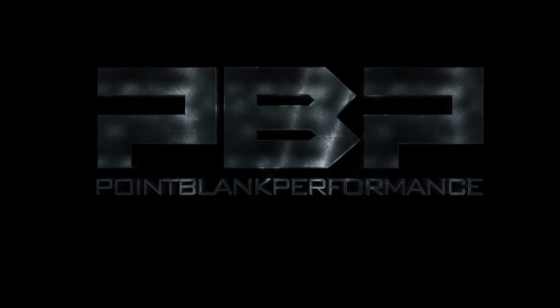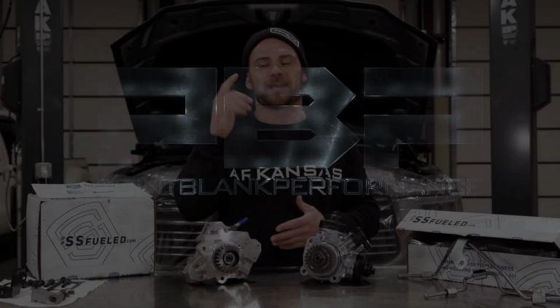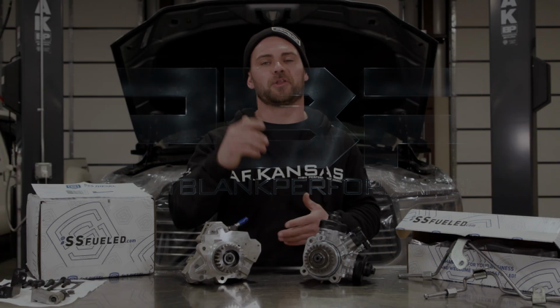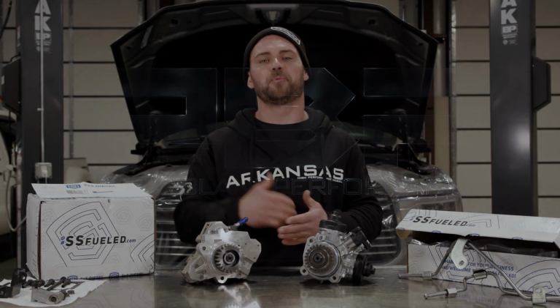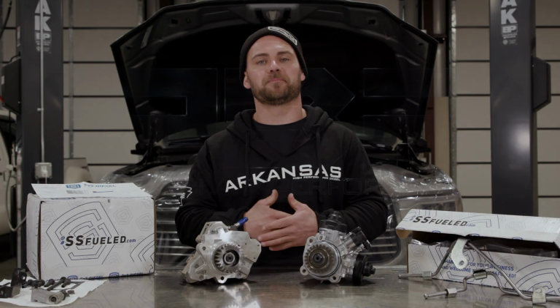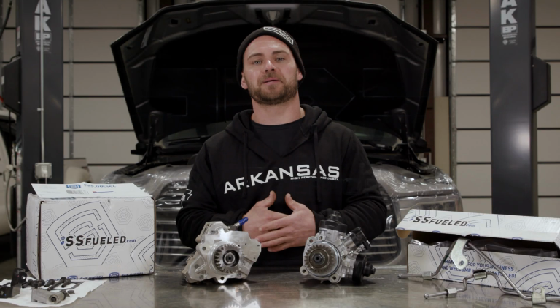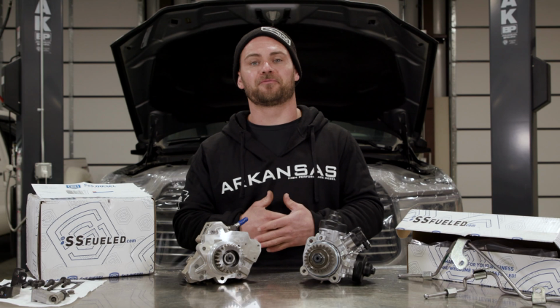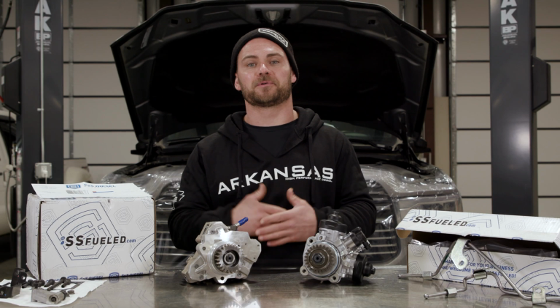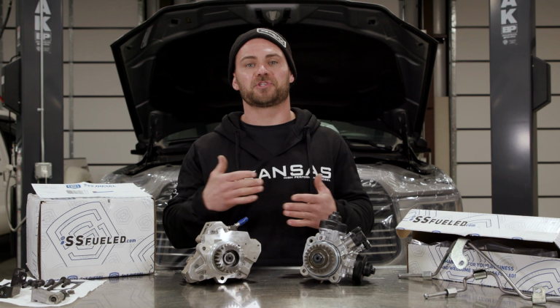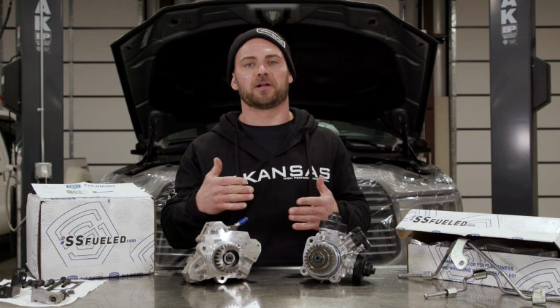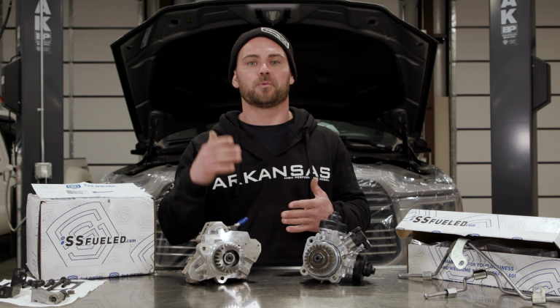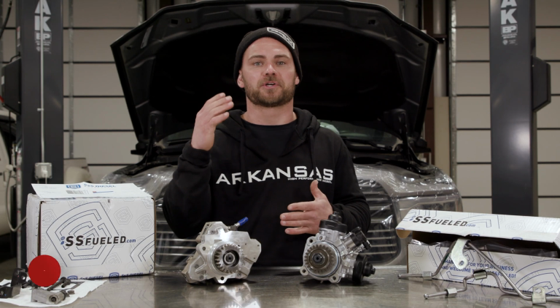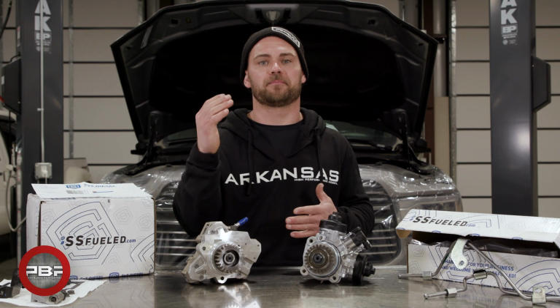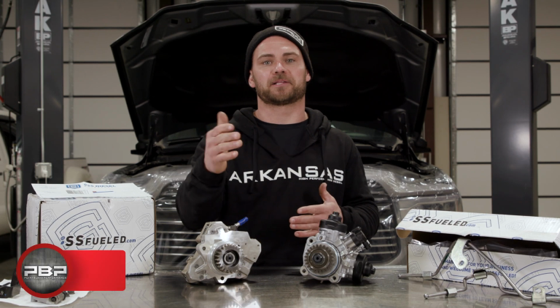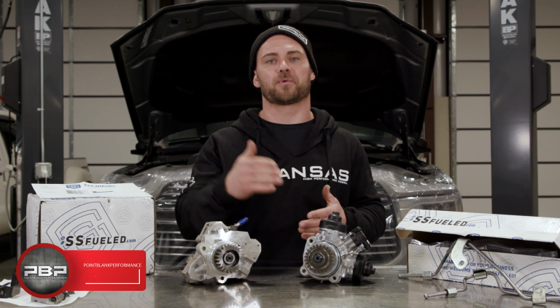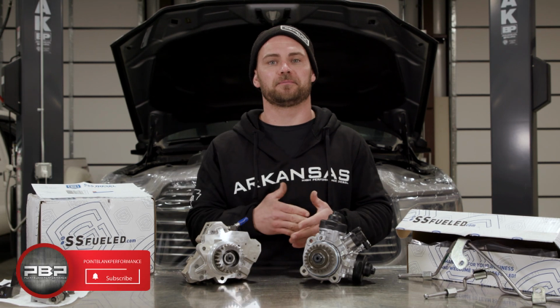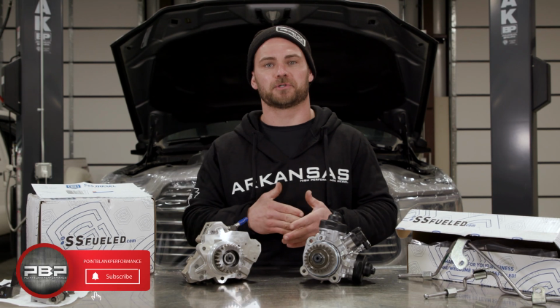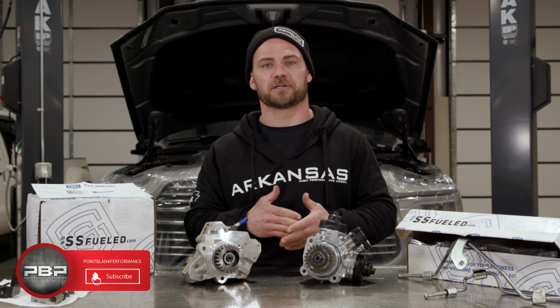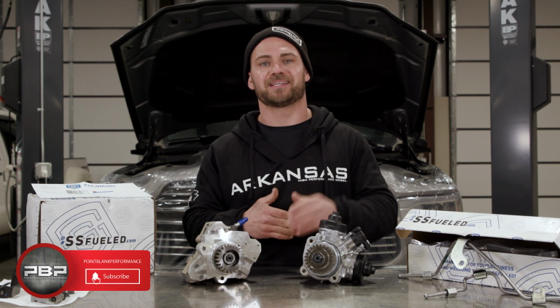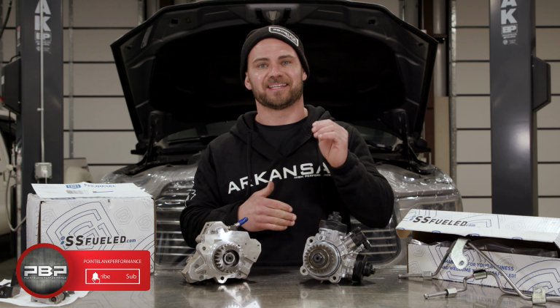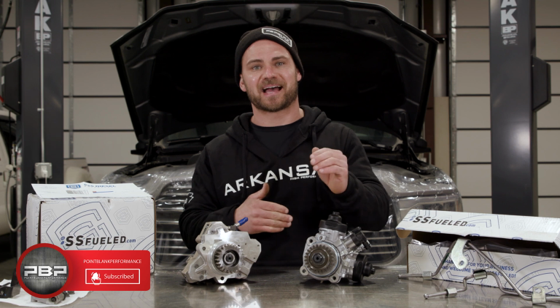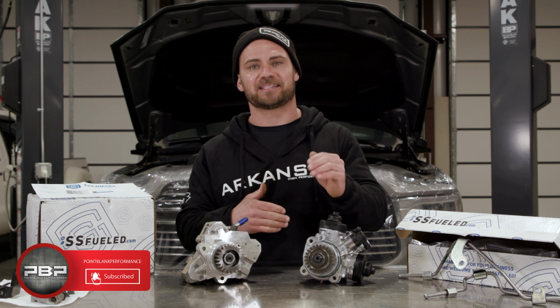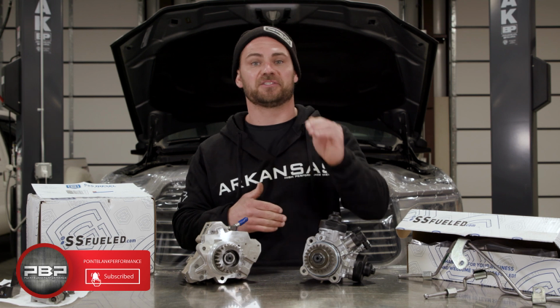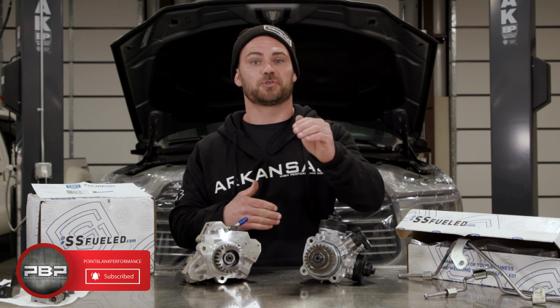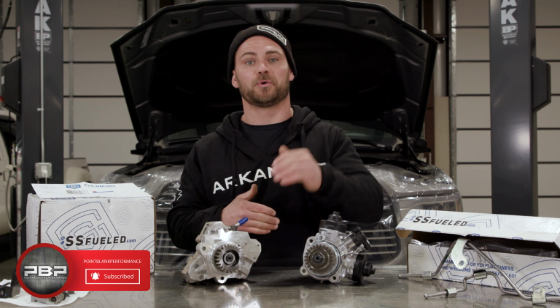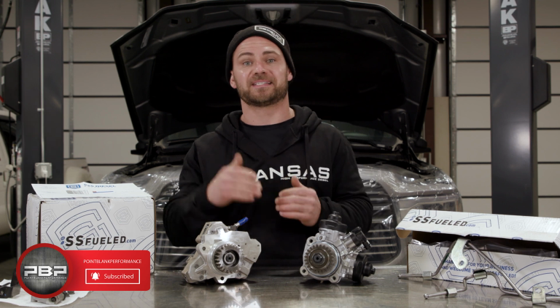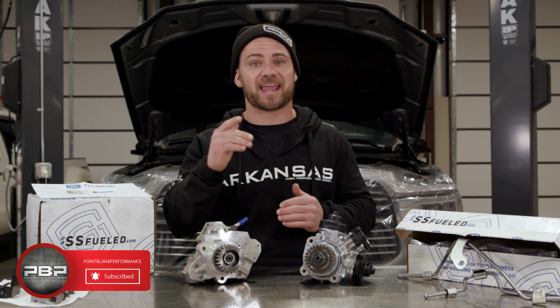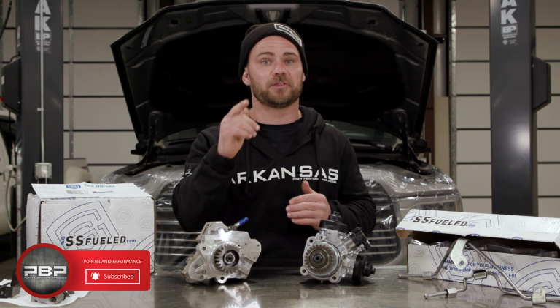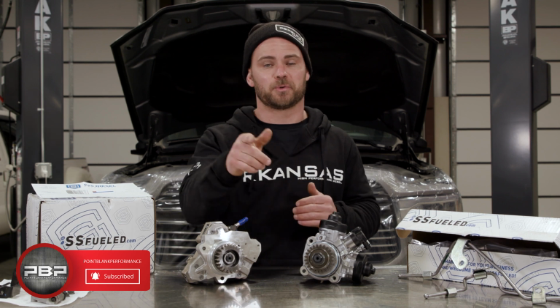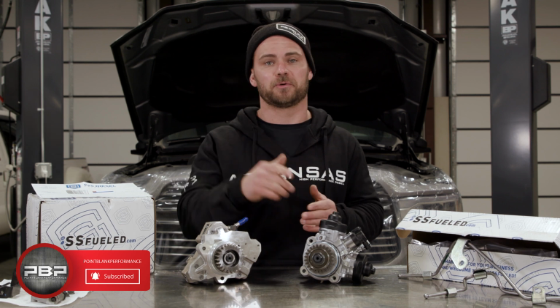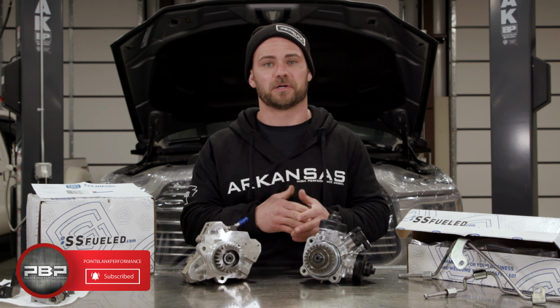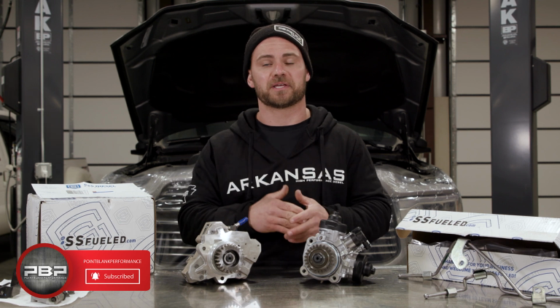Today on the Point Blank Performance Channel, we're talking about the Ram trucks — the 19s, the 20s, and the 21s.